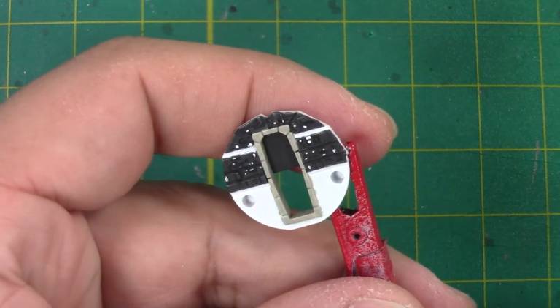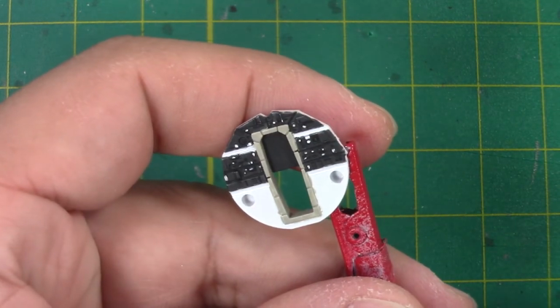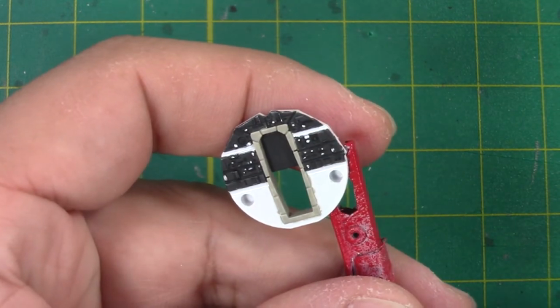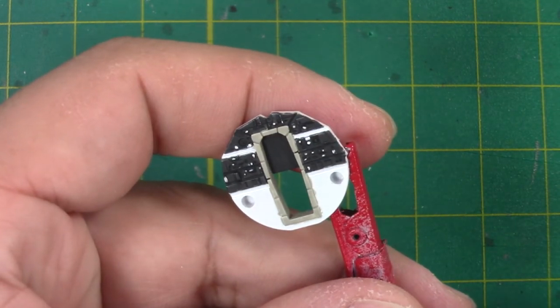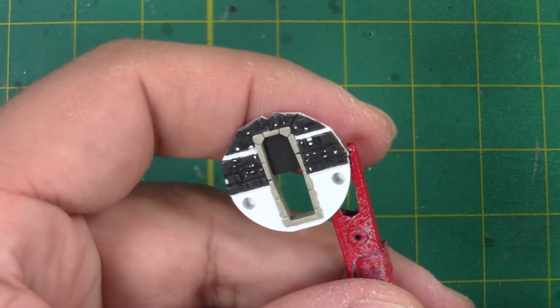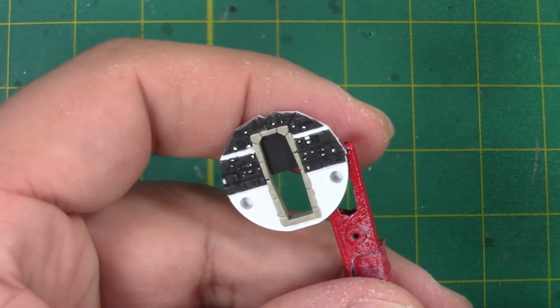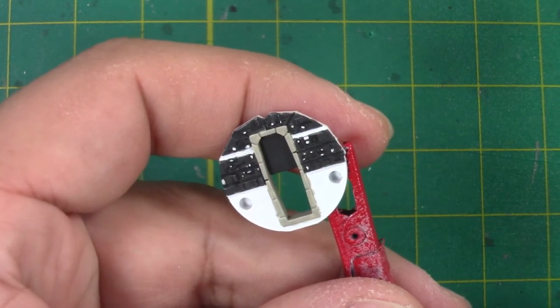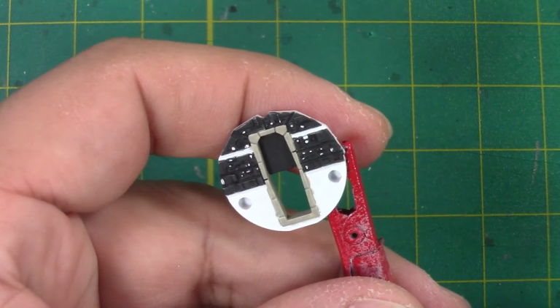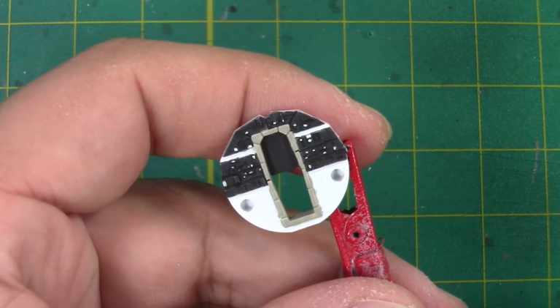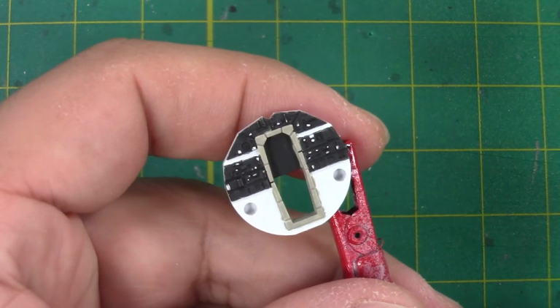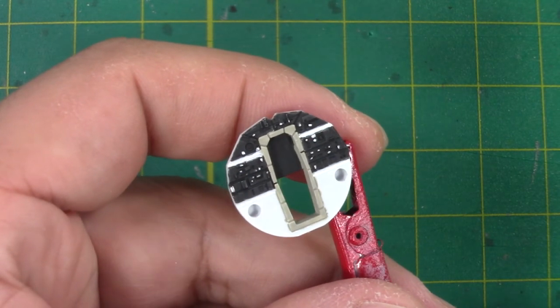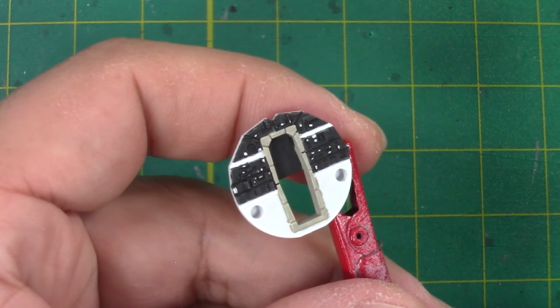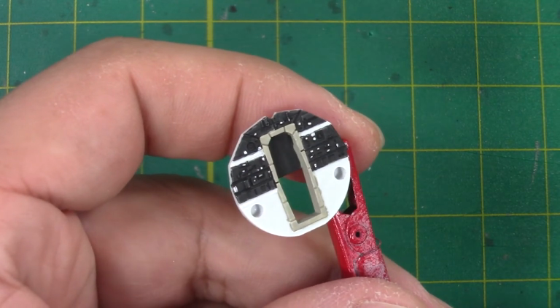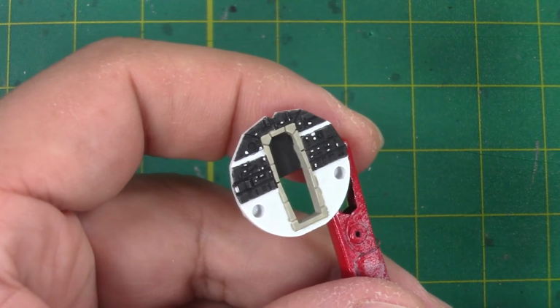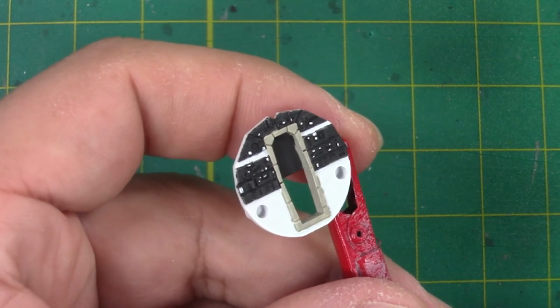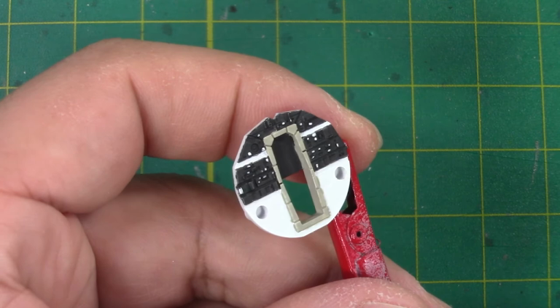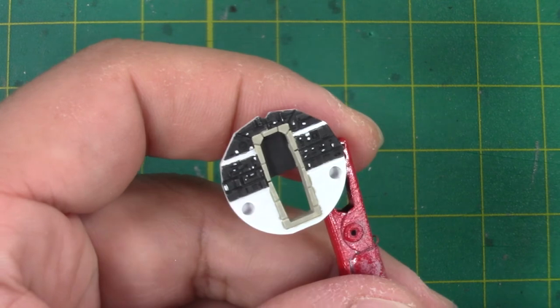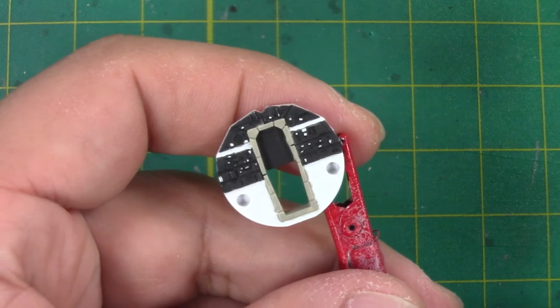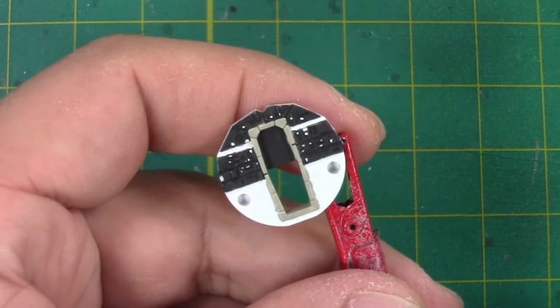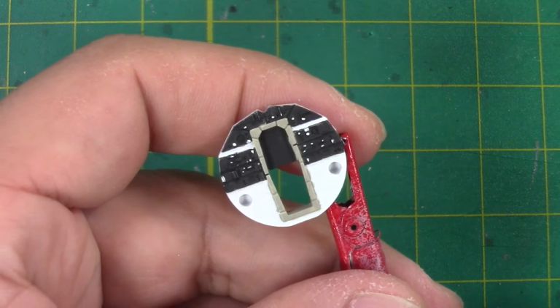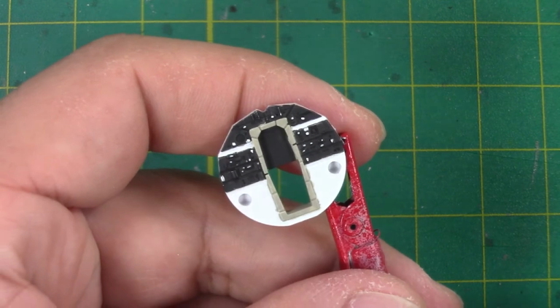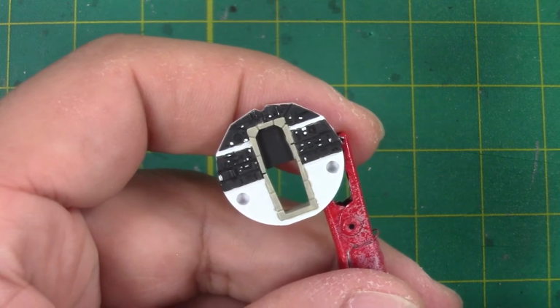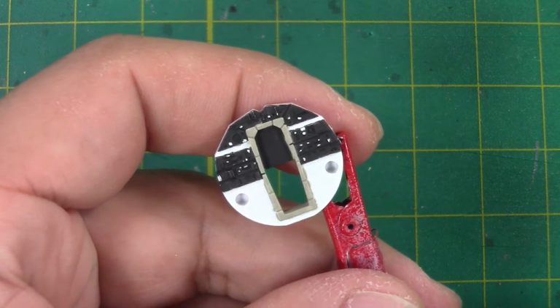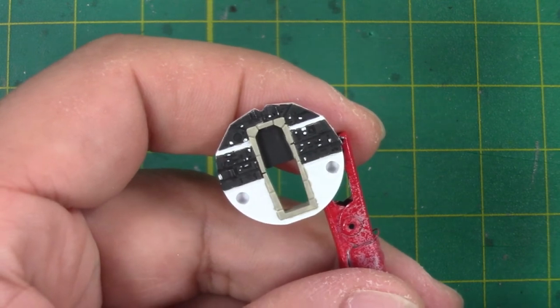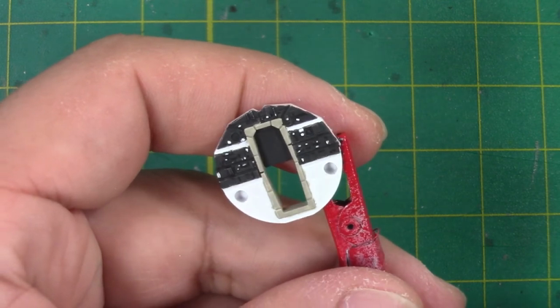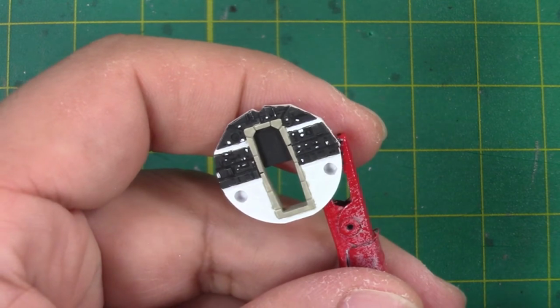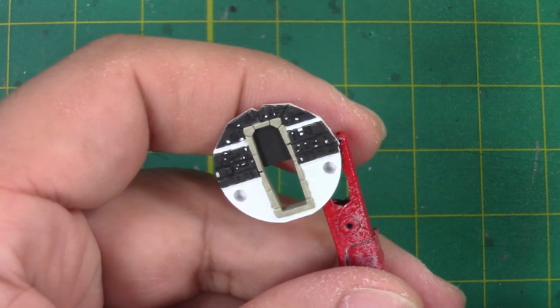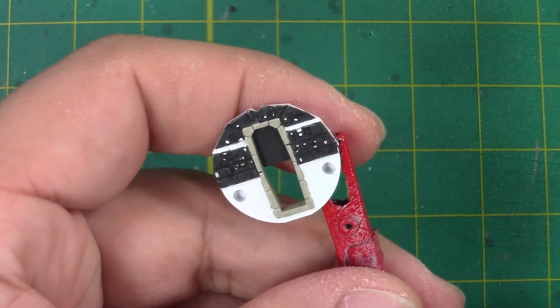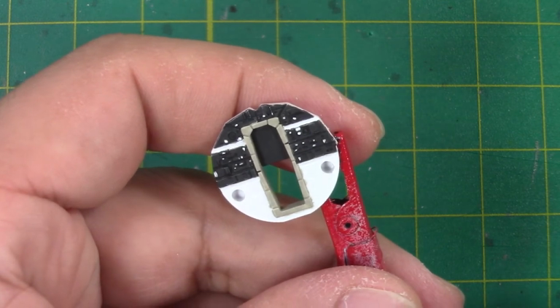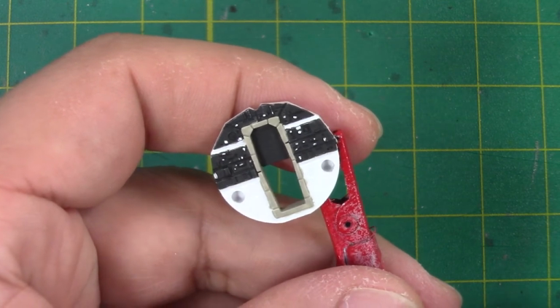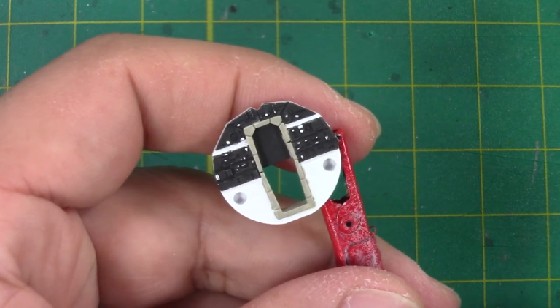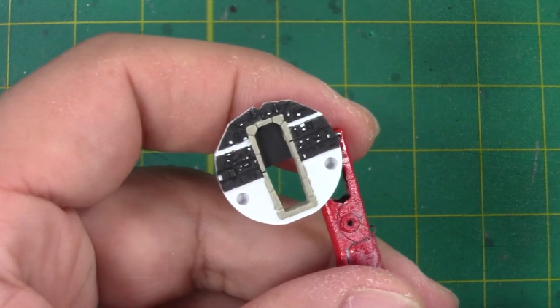I think that looks pretty good. Not the easiest thing to do on camera.